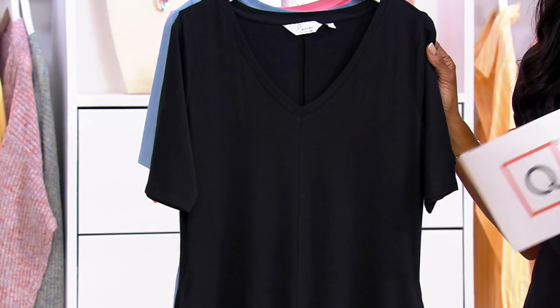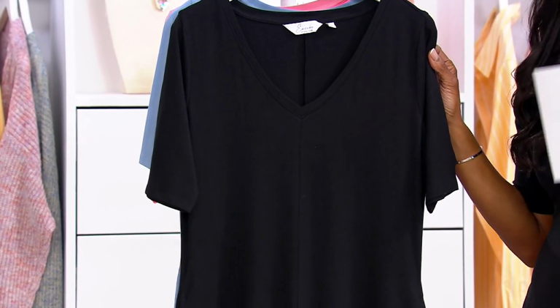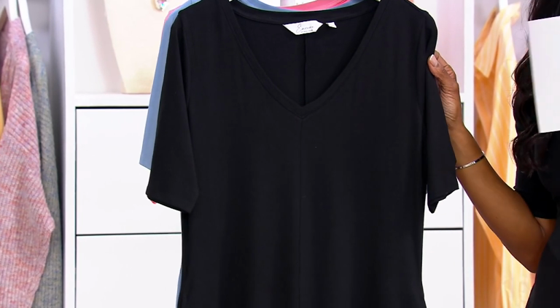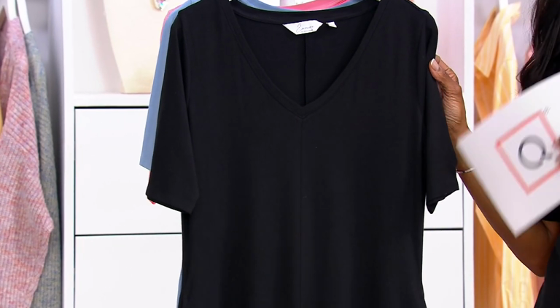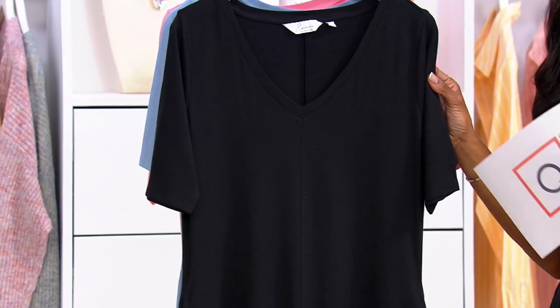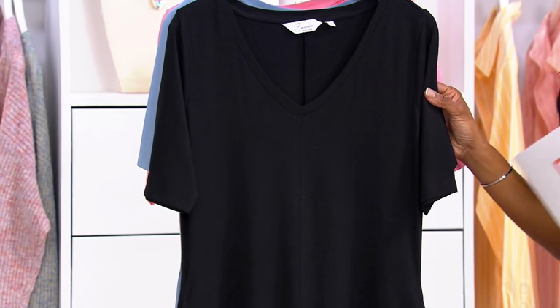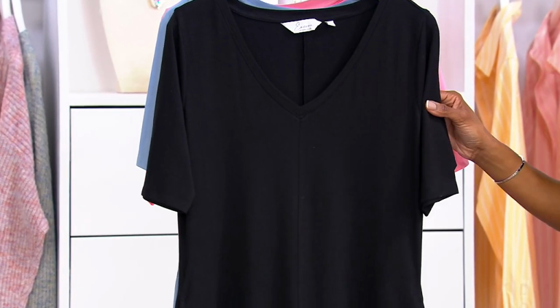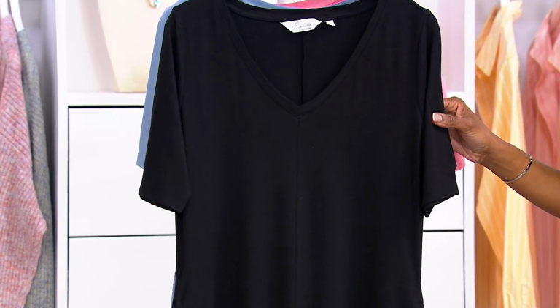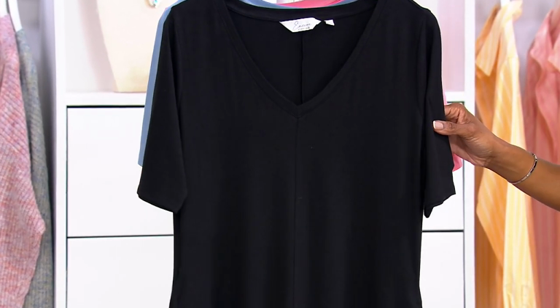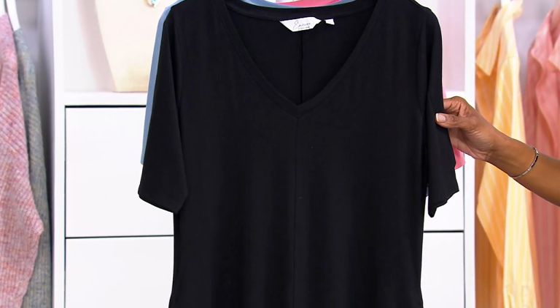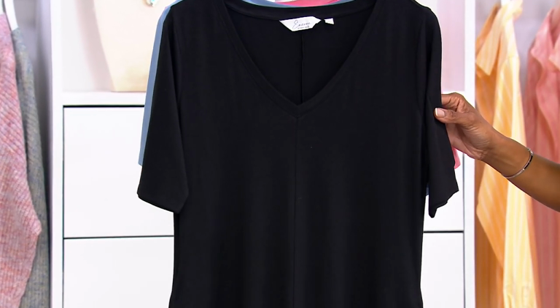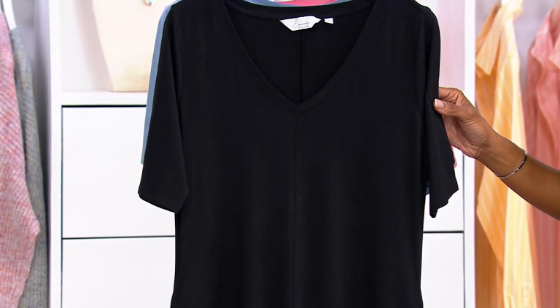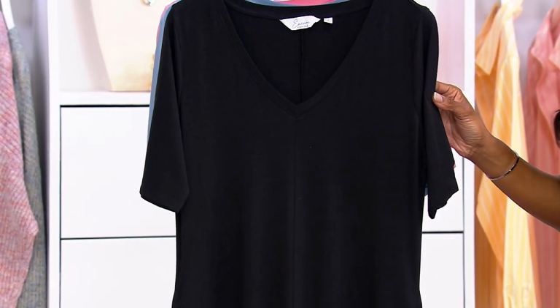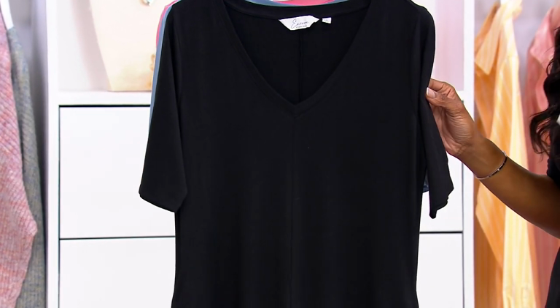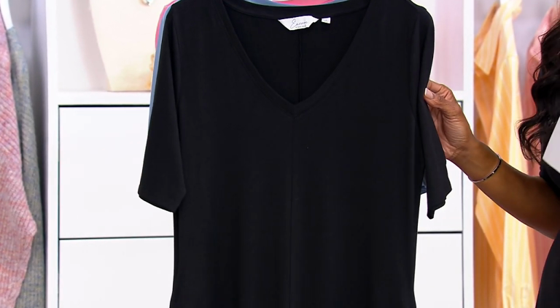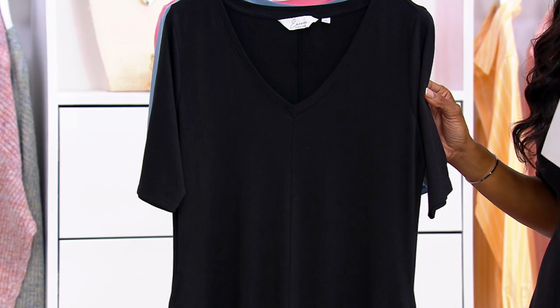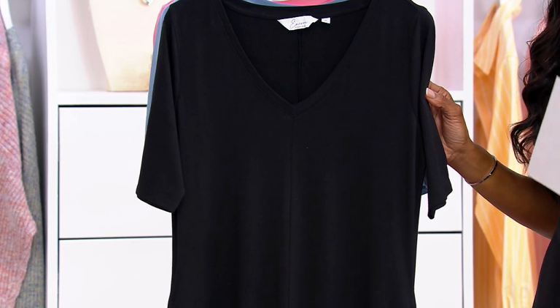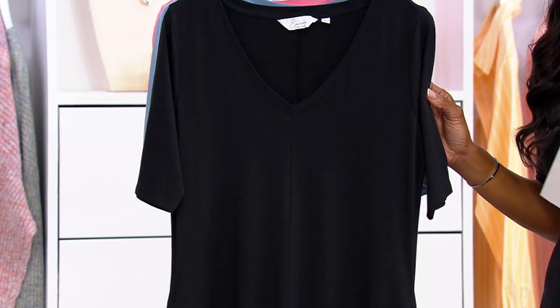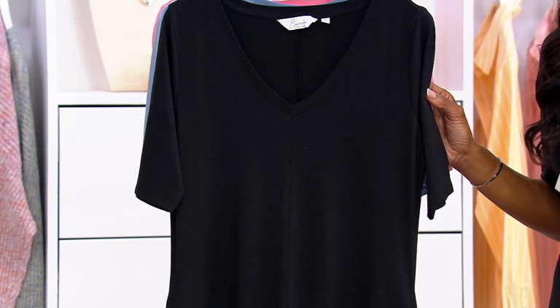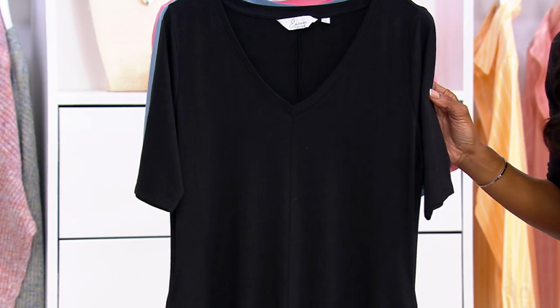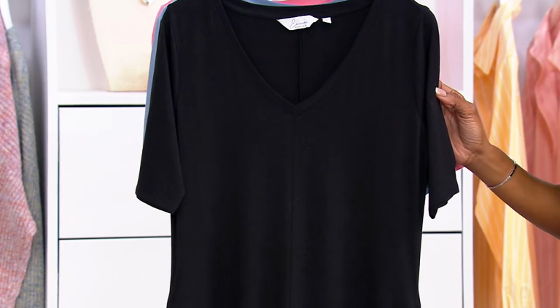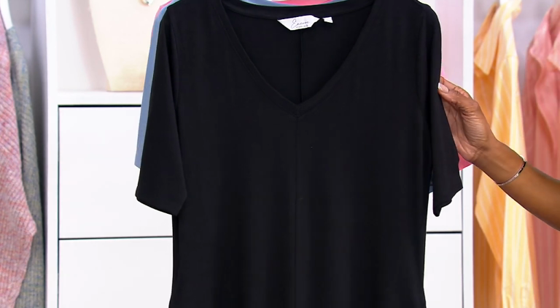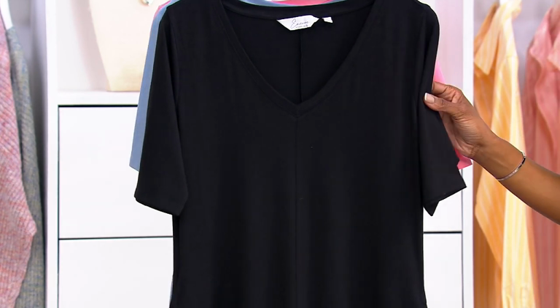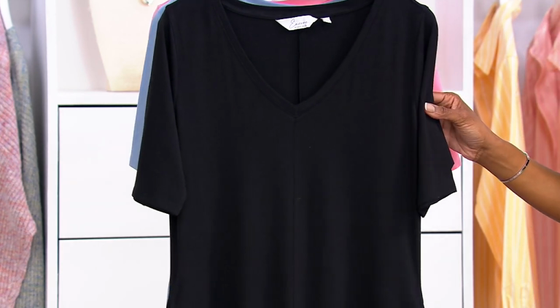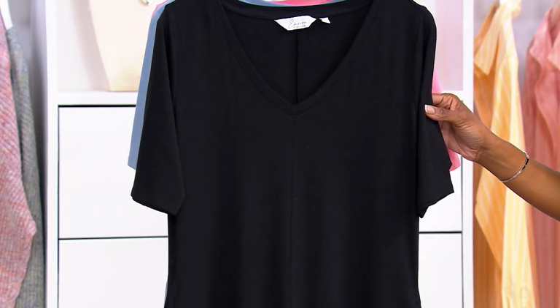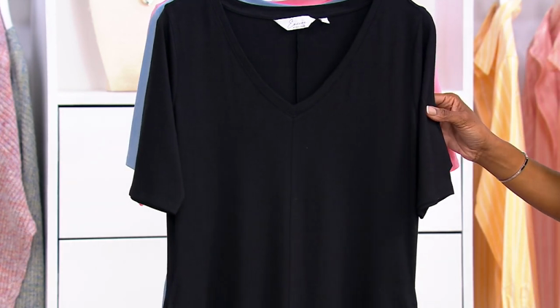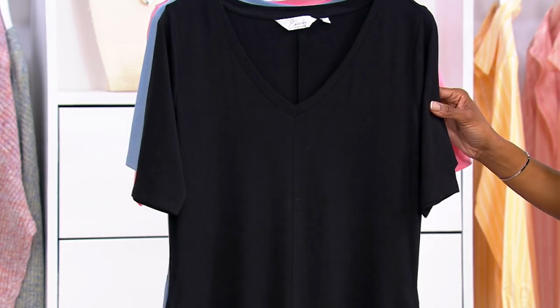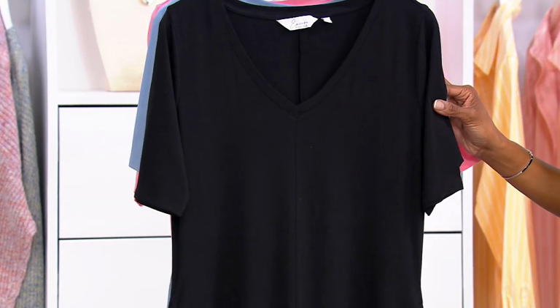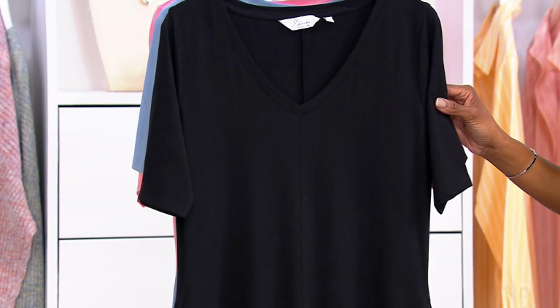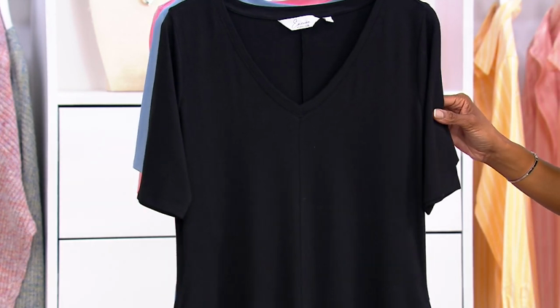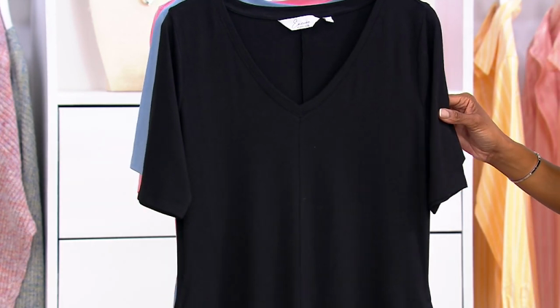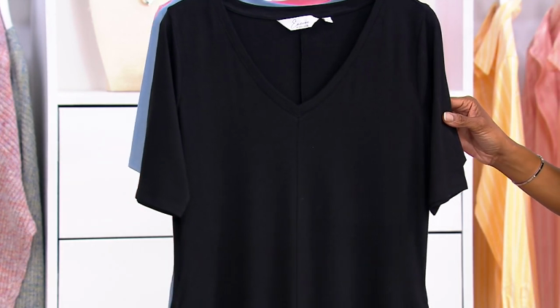If you don't have a tan yet and you're anxious to get one, pop this color on and your skin will have an instant glow. And then this is the color that I'm wearing — this is Jet Black. With Jet Black, it is so easy to just style this. You can throw on a different necklace, you can throw on a pop of color in an earring. The possibilities are endless.